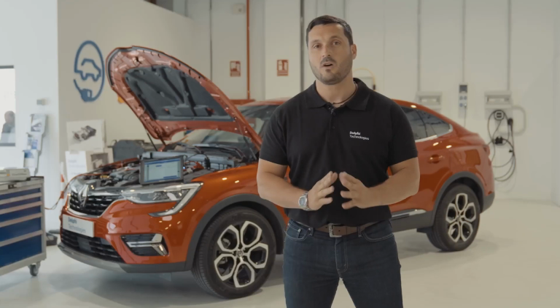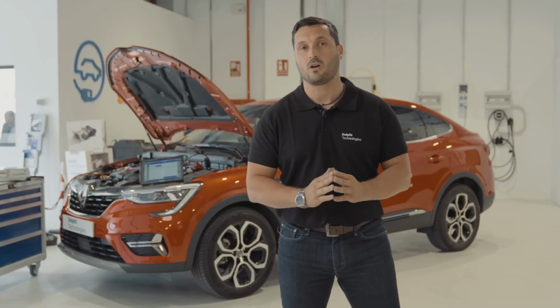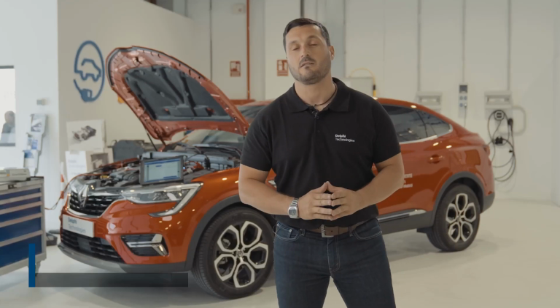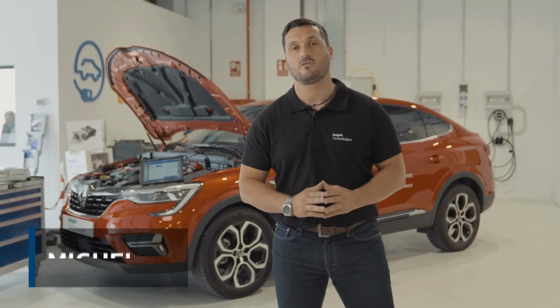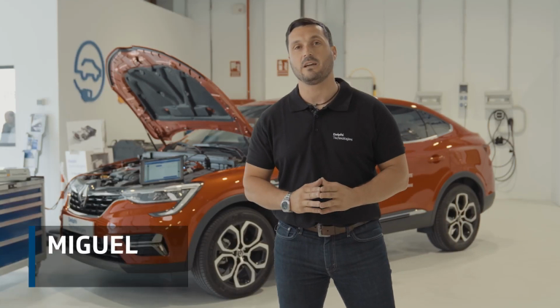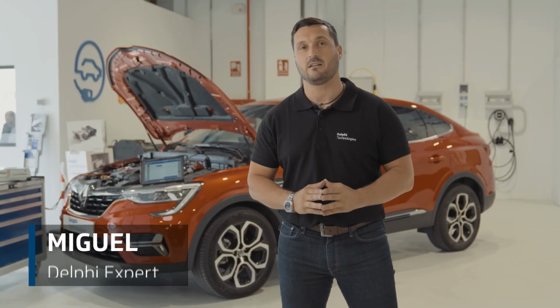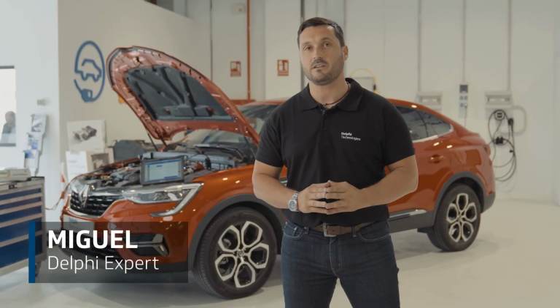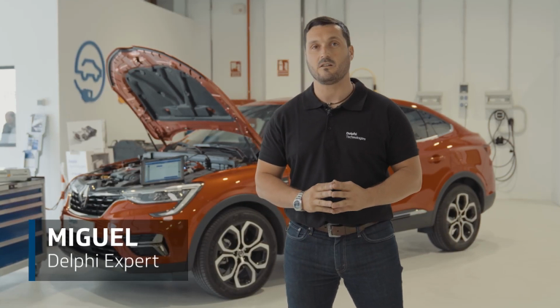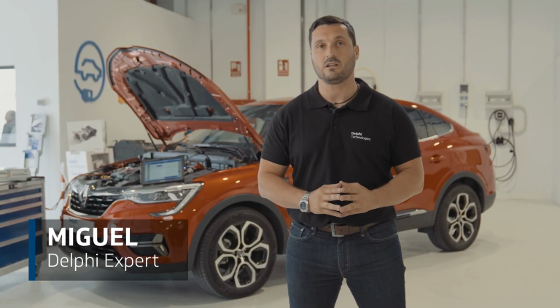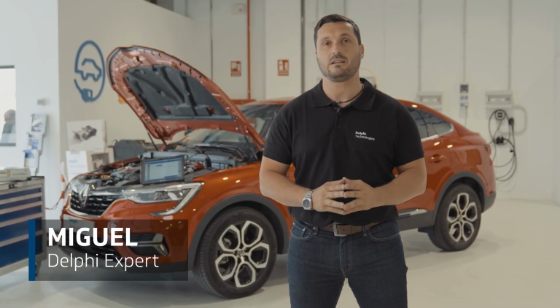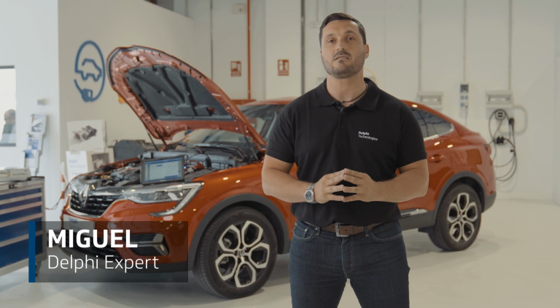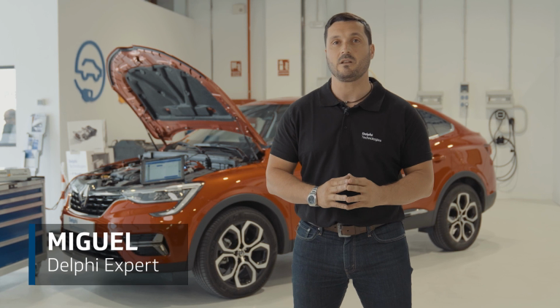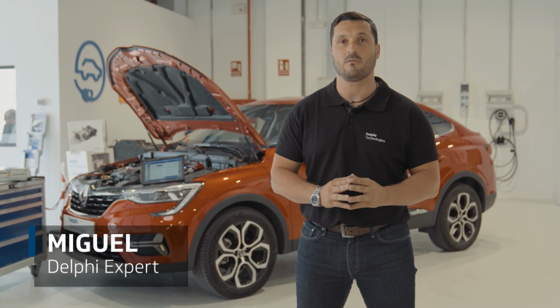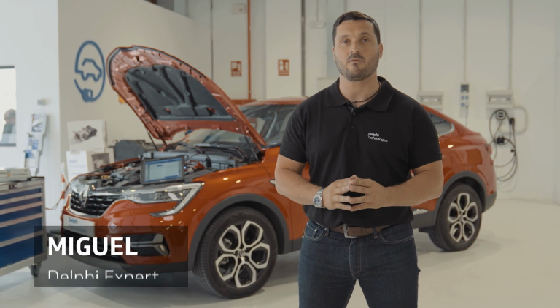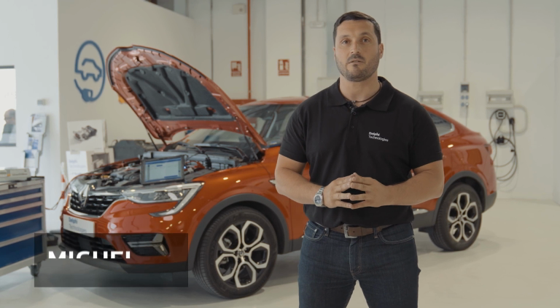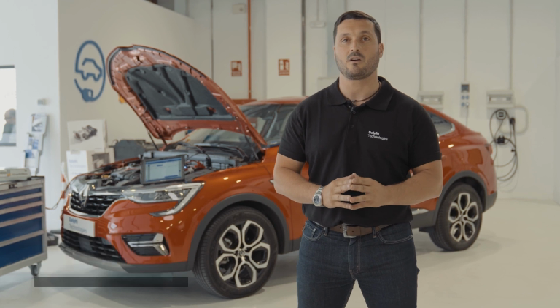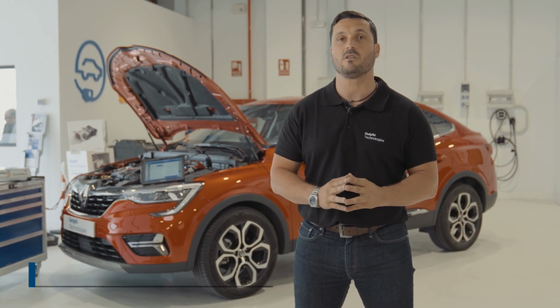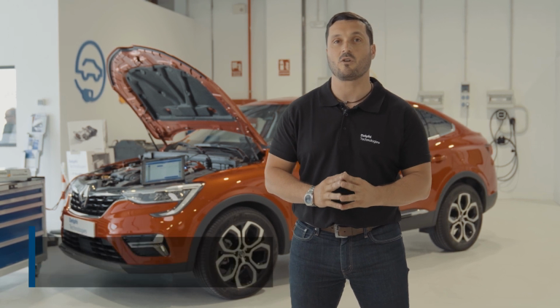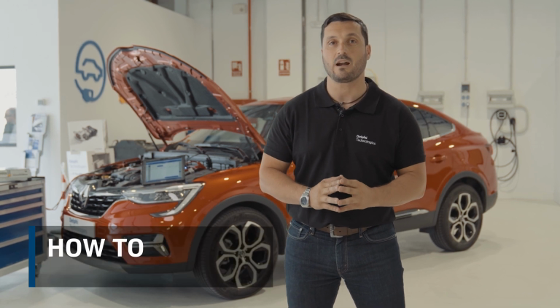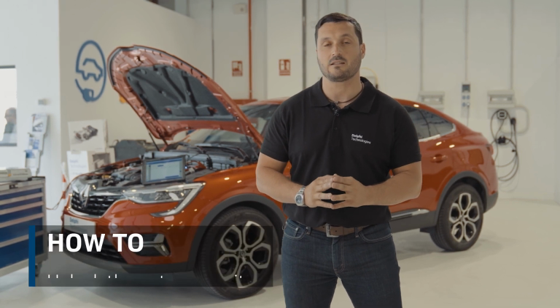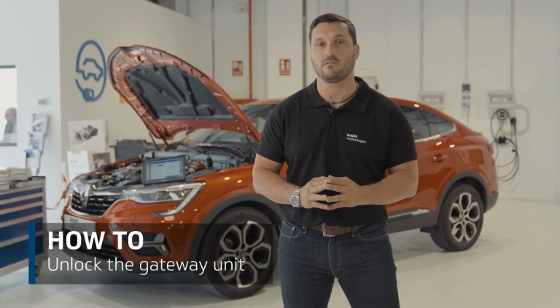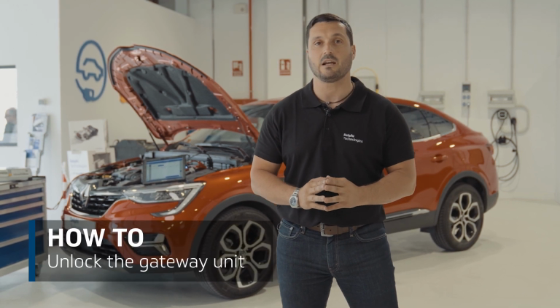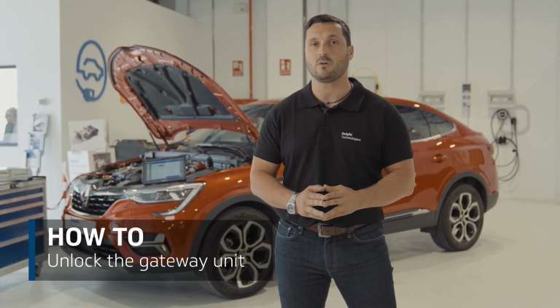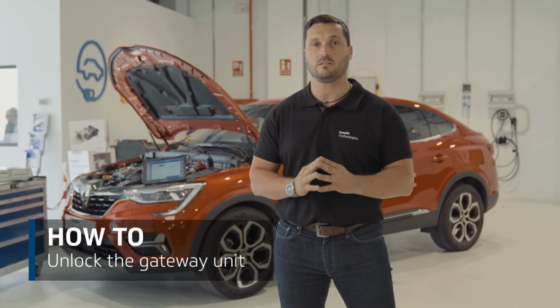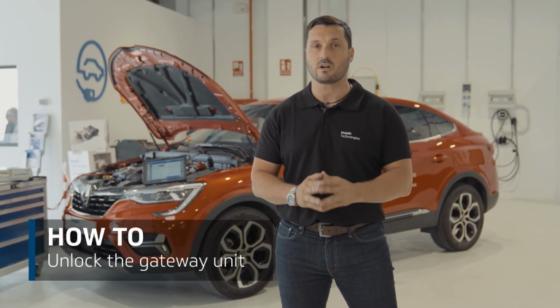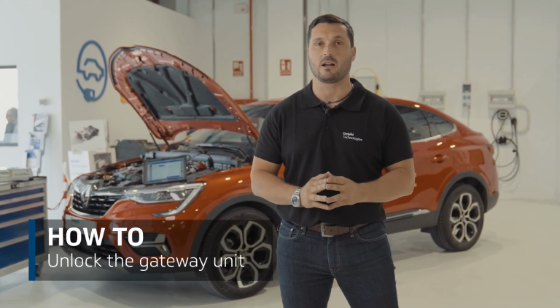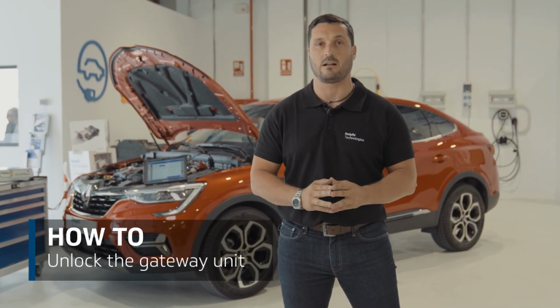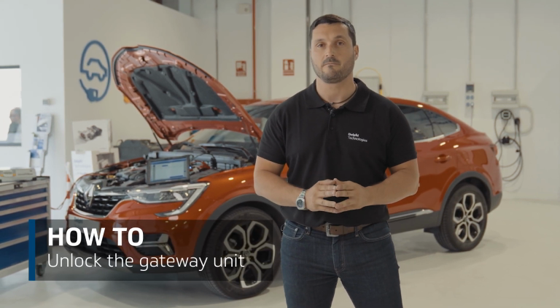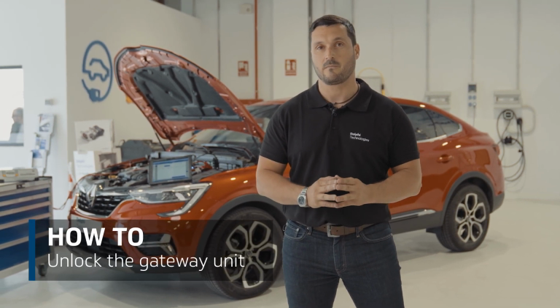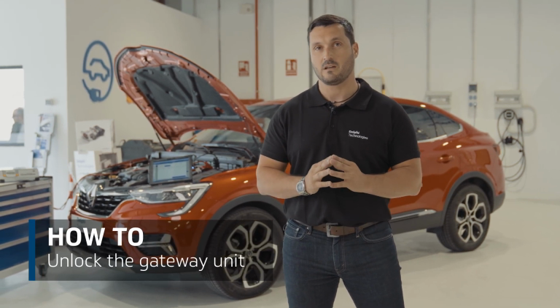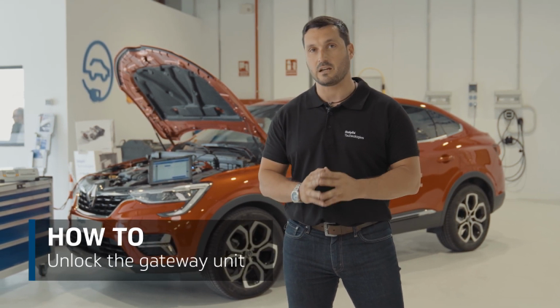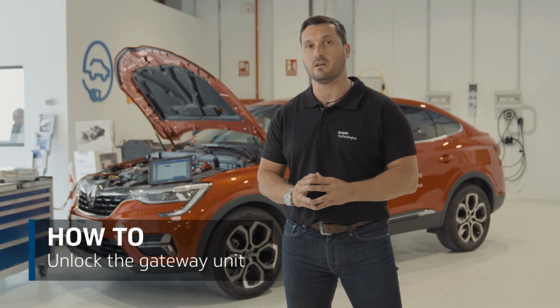Hi, I'm Miguel from Delphi. In this video we're going to show you how to unlock the security gateway on a Renault Arcana. Follow me.